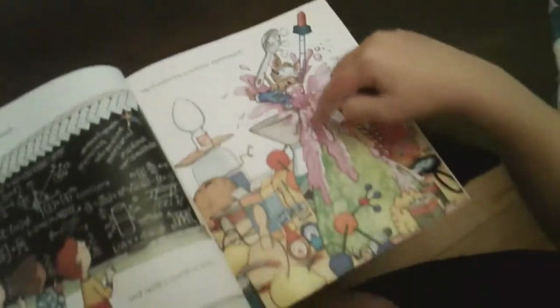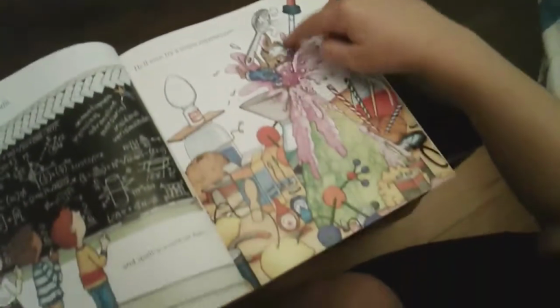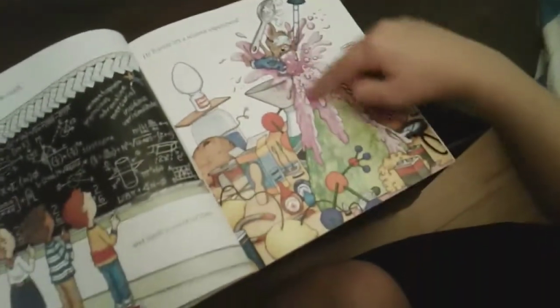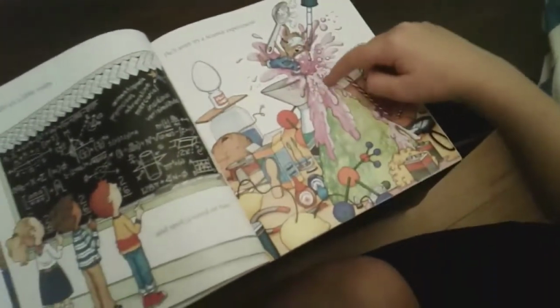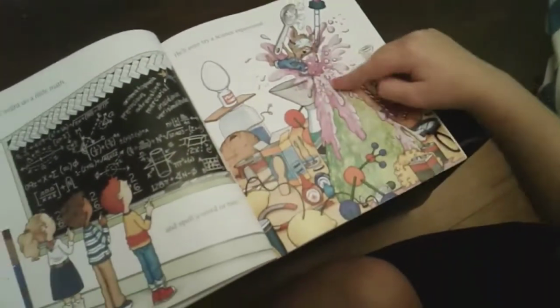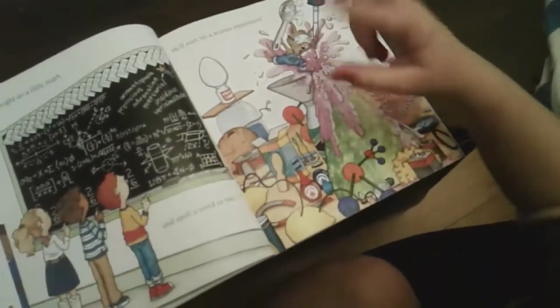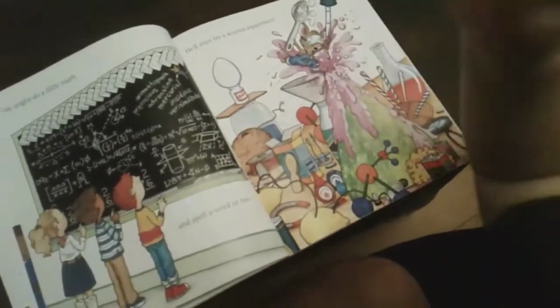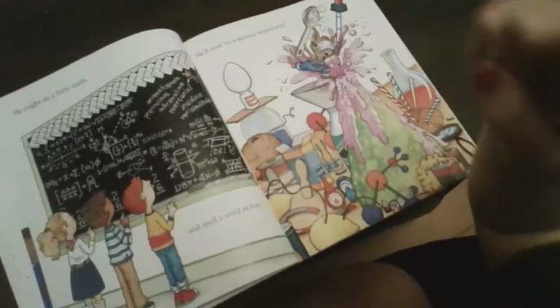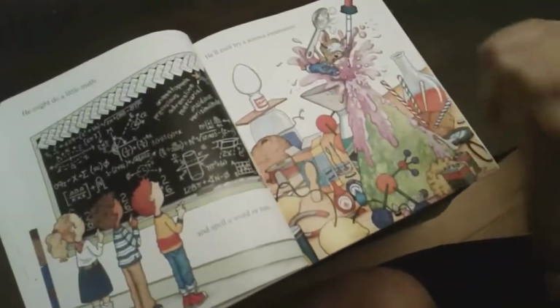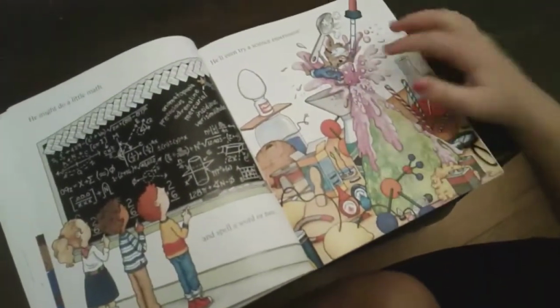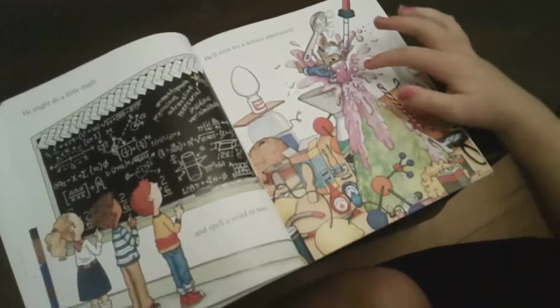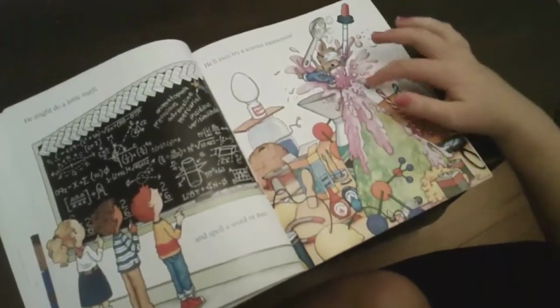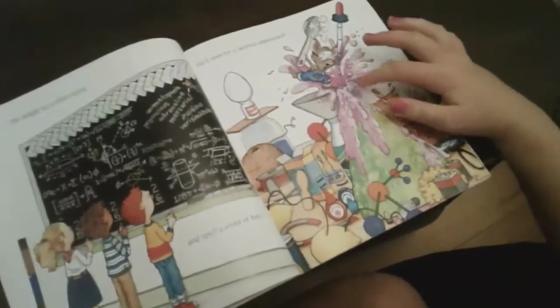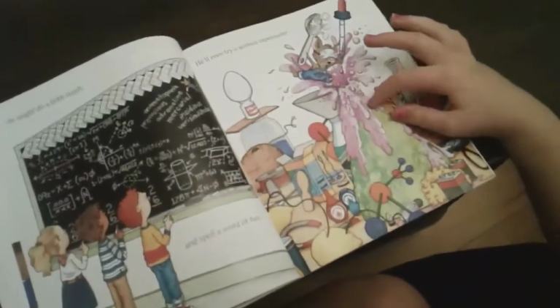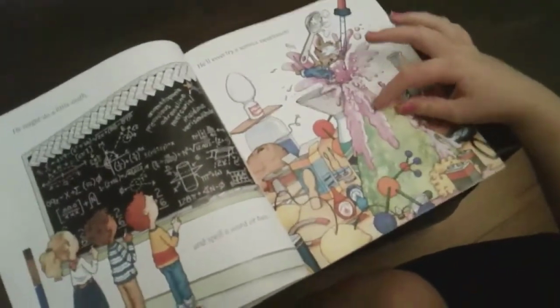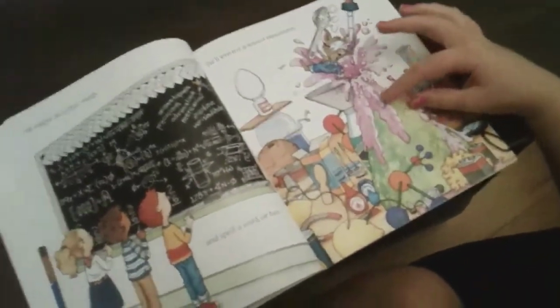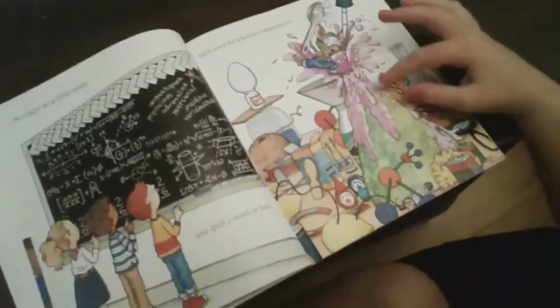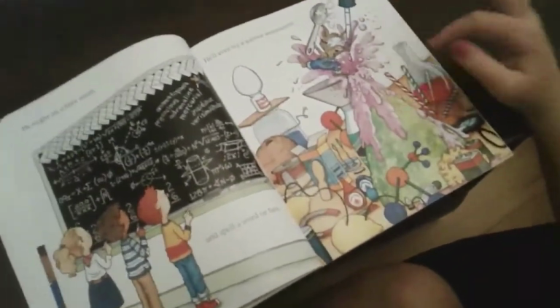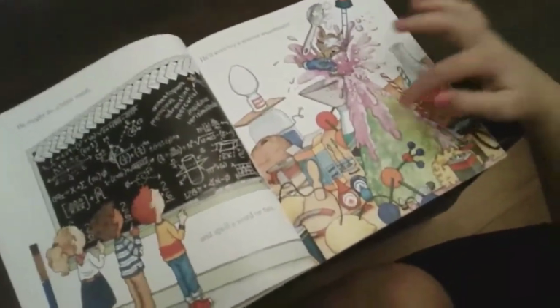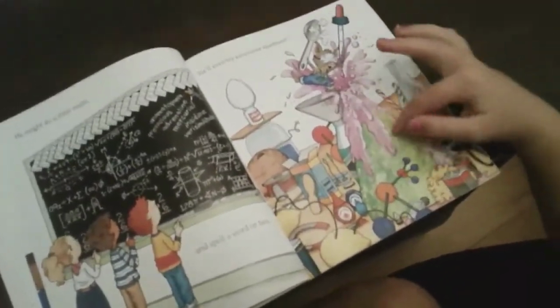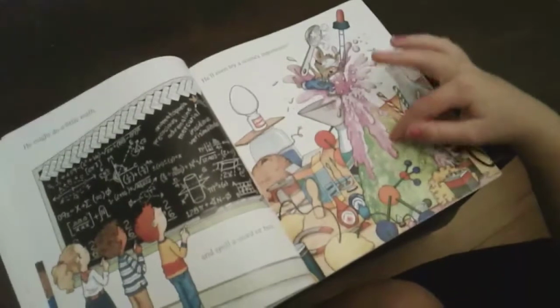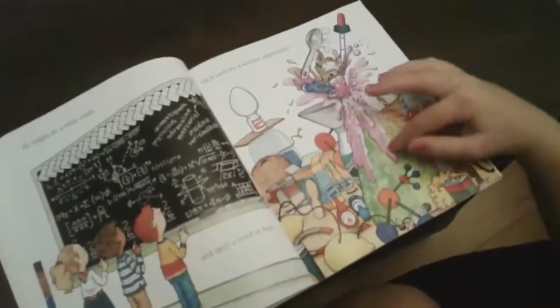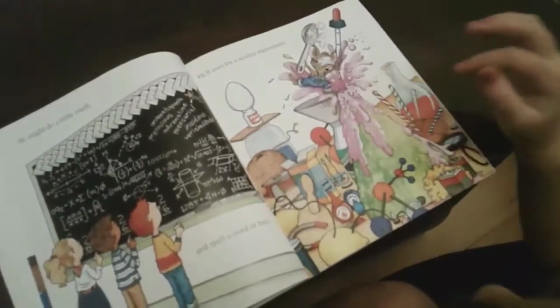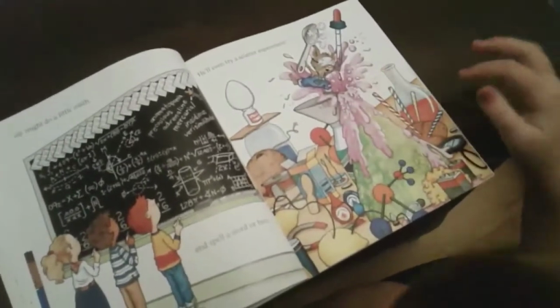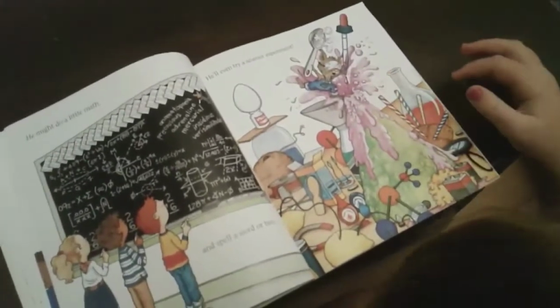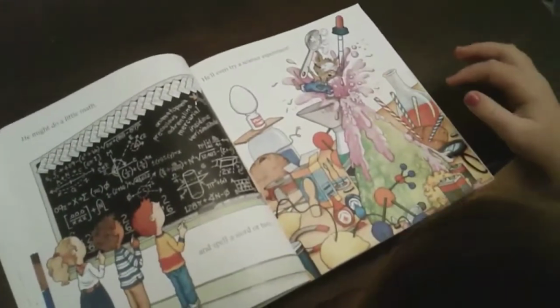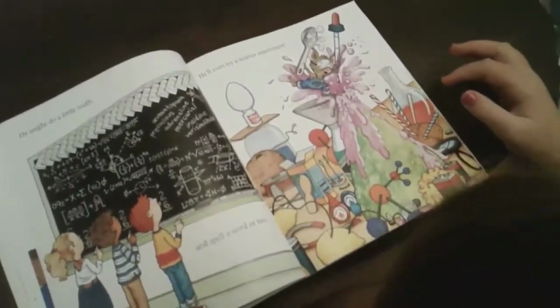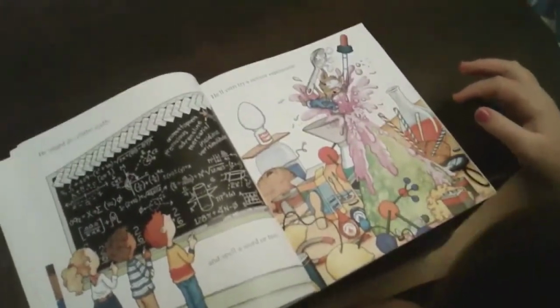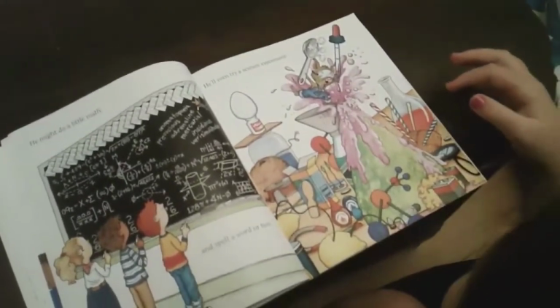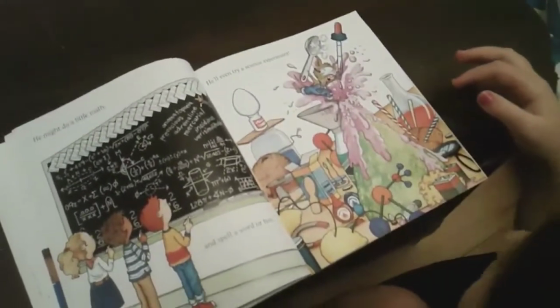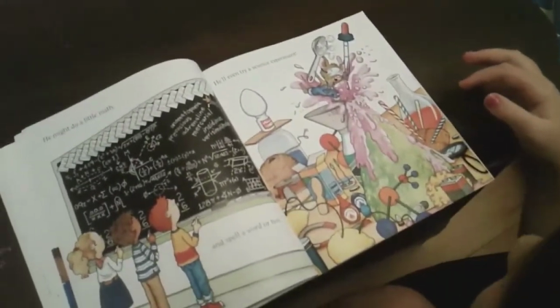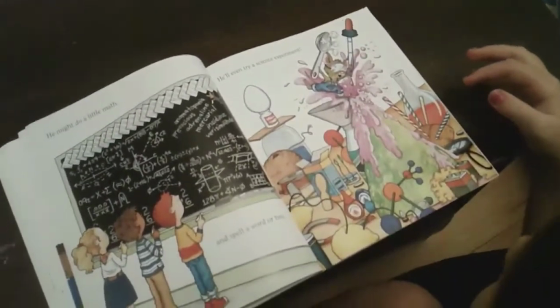It looks like a green volcano — a pink volcano — because it's all pink. The lava is pink and the volcano is green. Is it purple or pink?